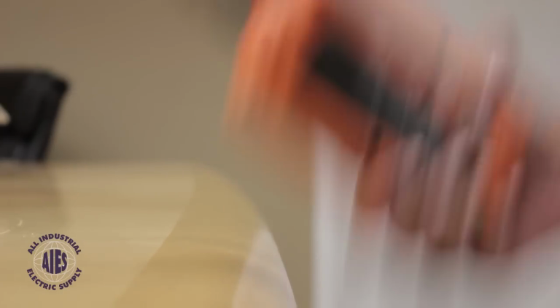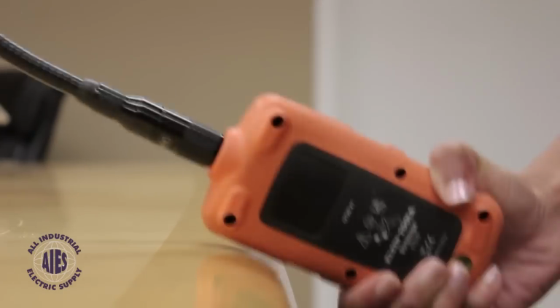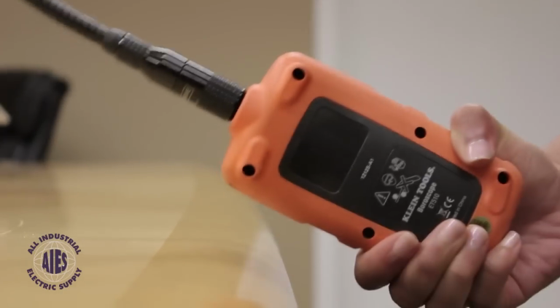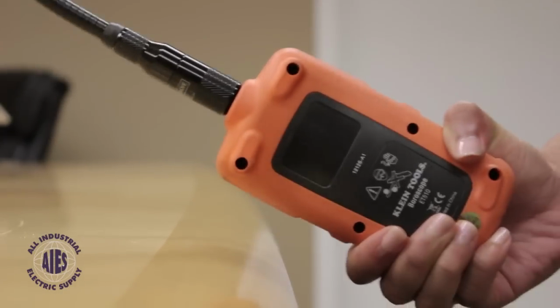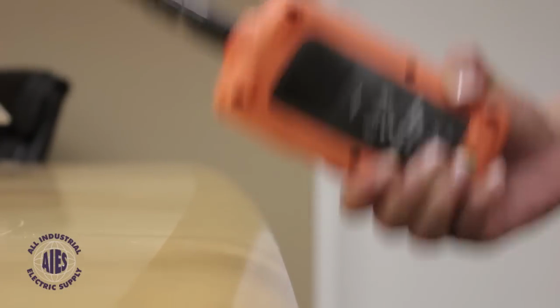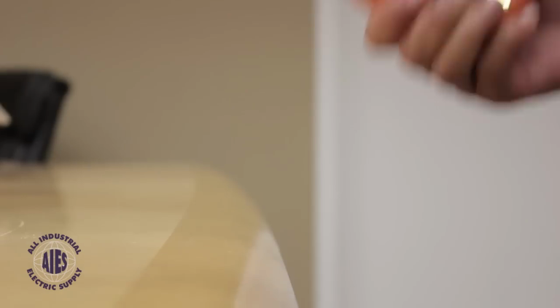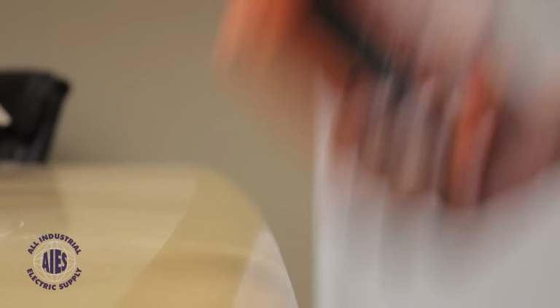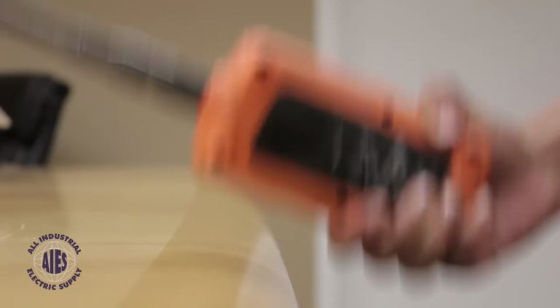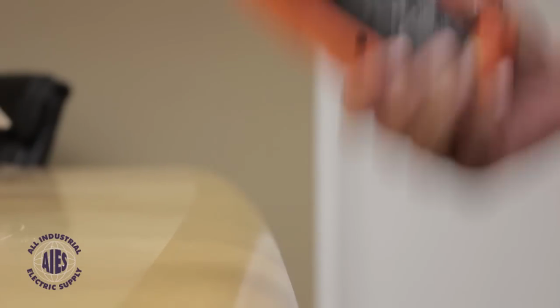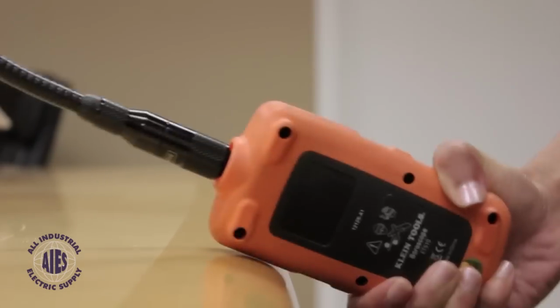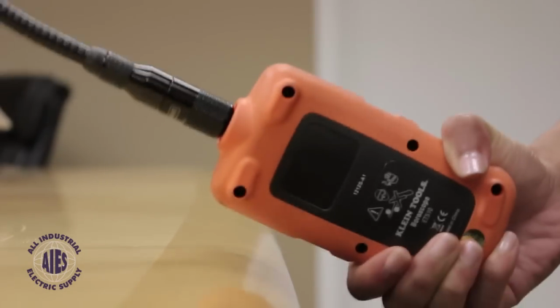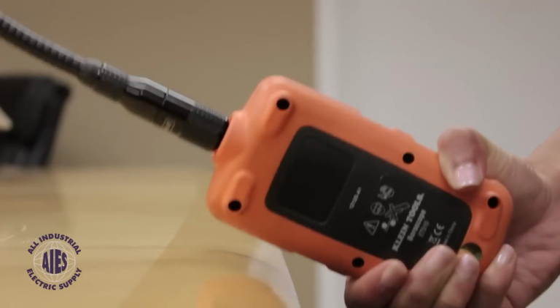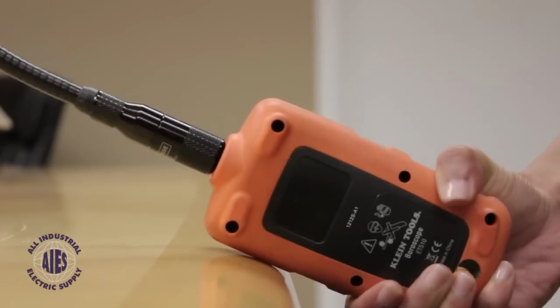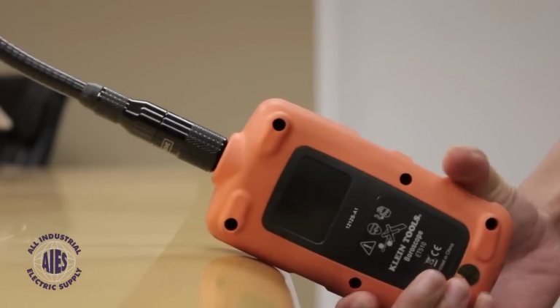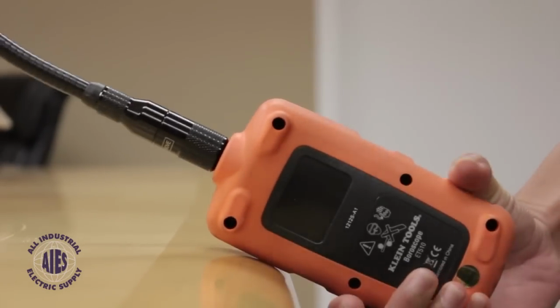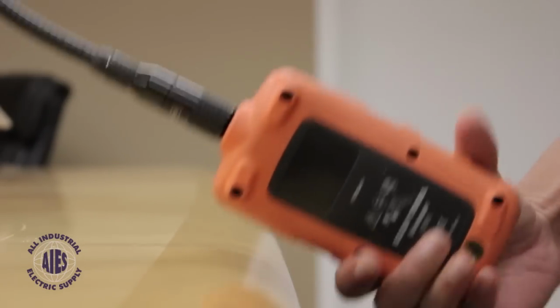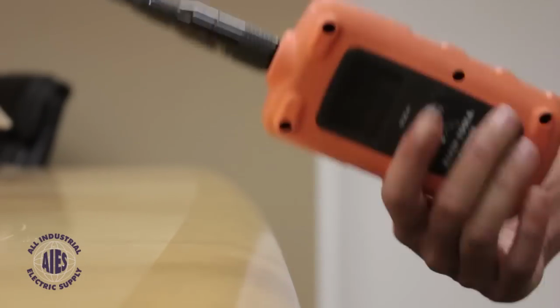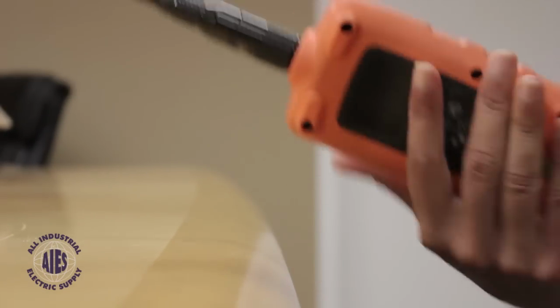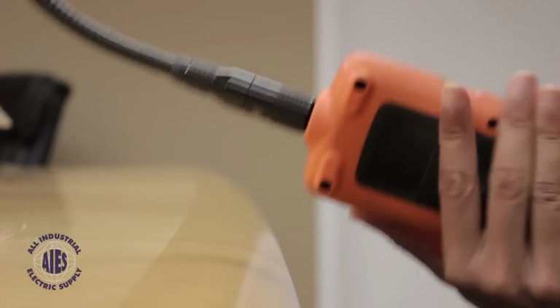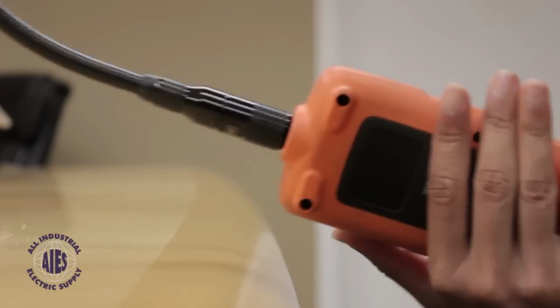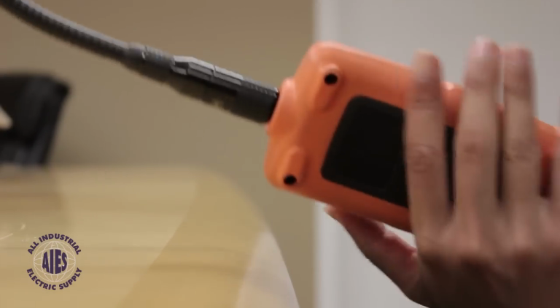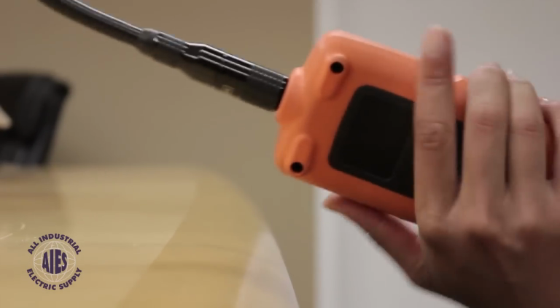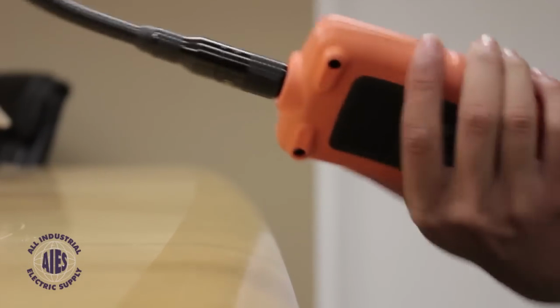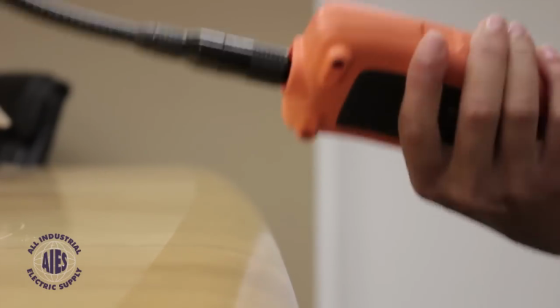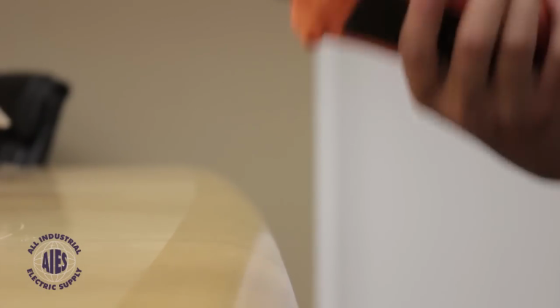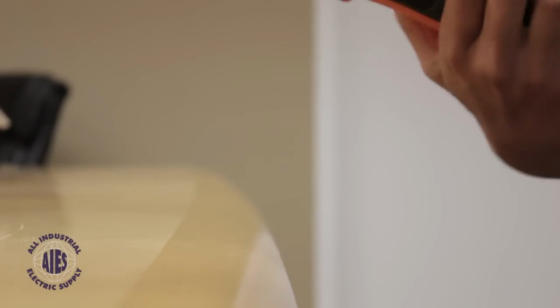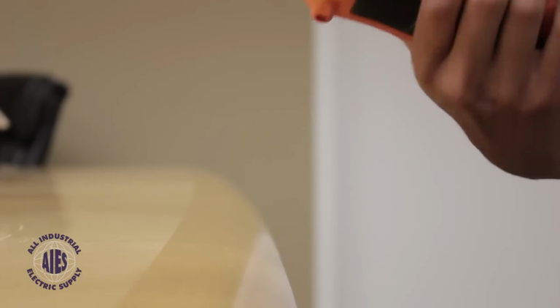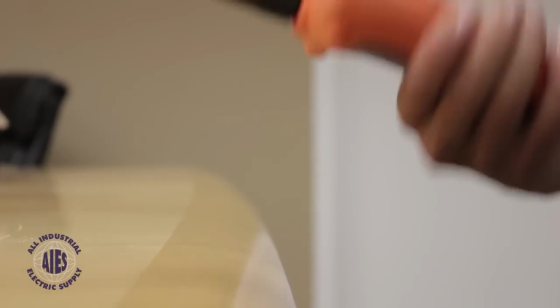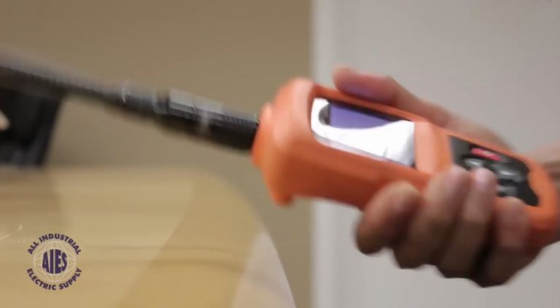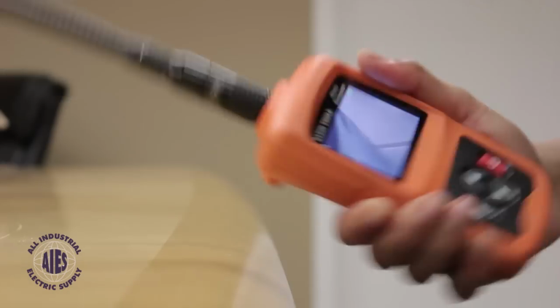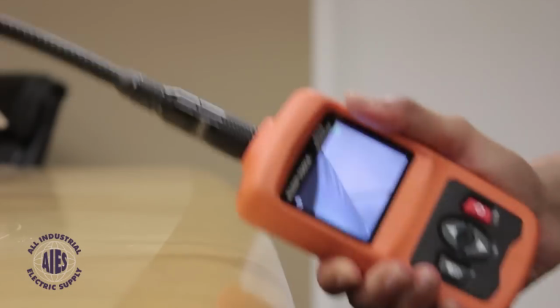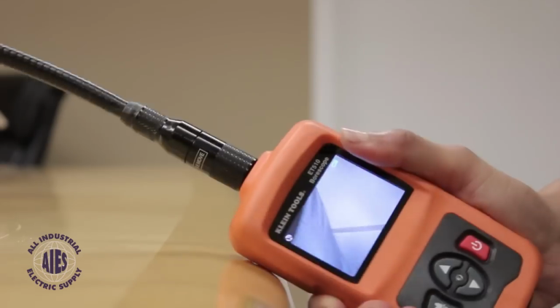But what impresses us the most is the Boroscope's durability. The body can really take a beating.